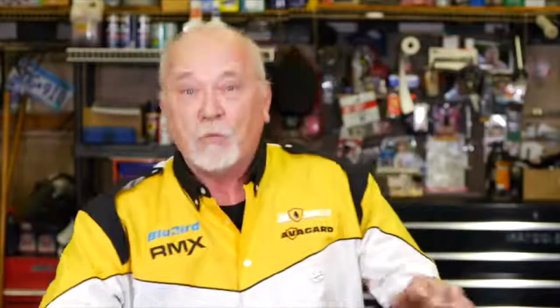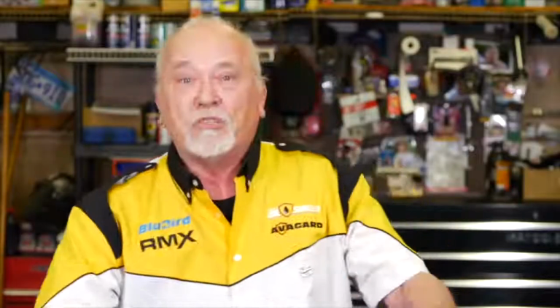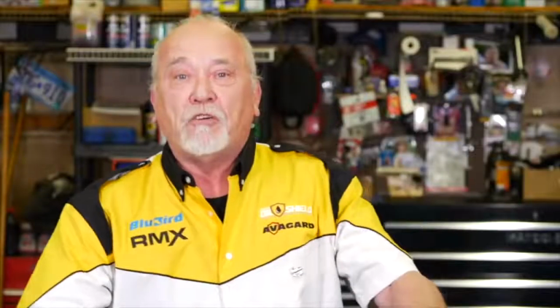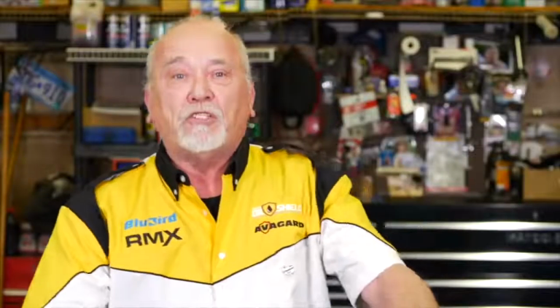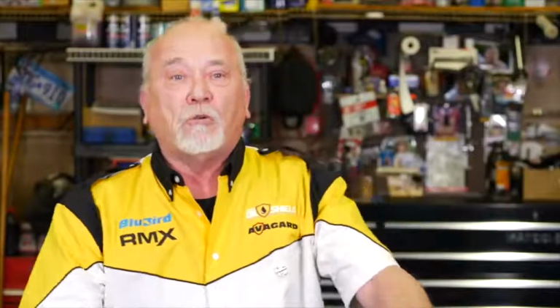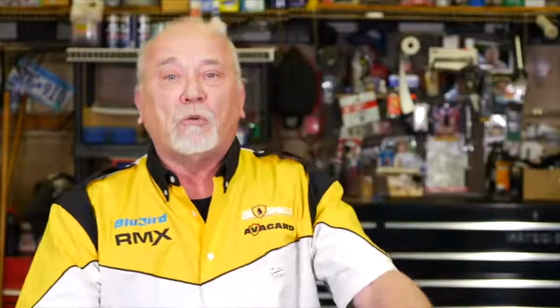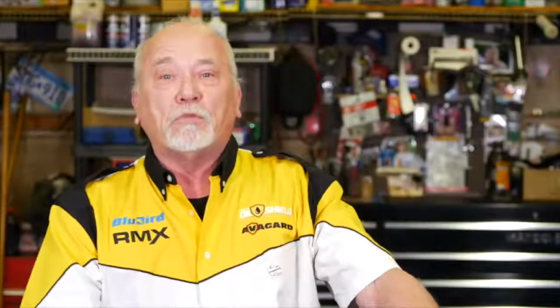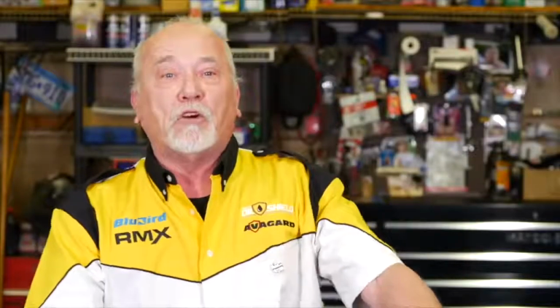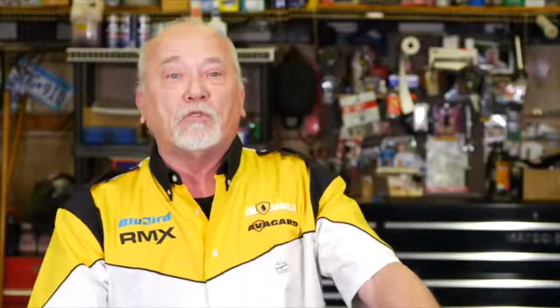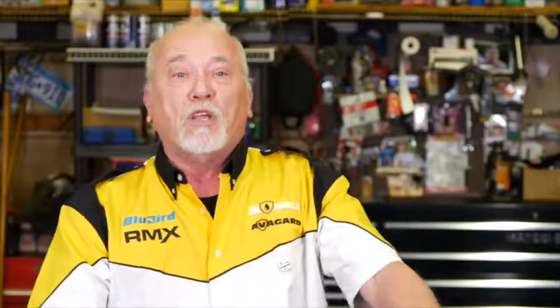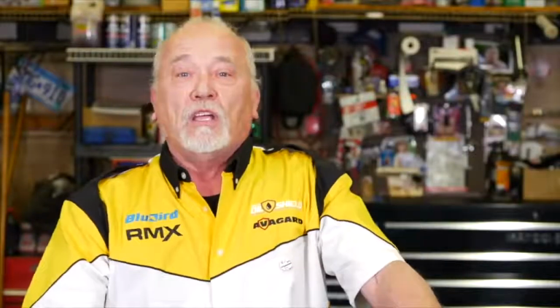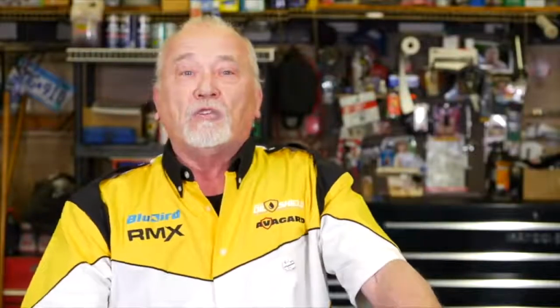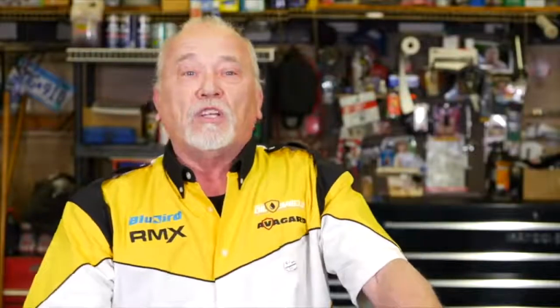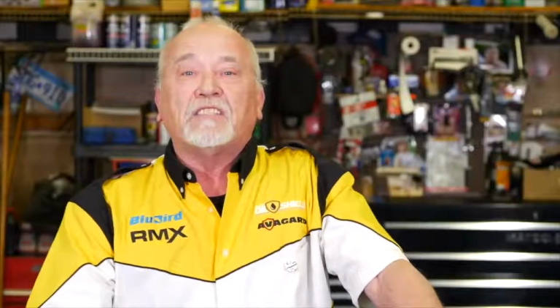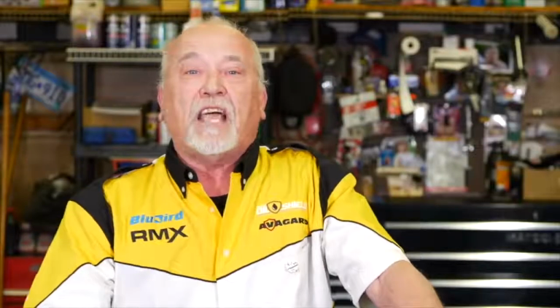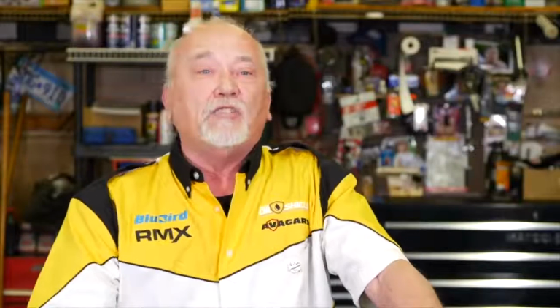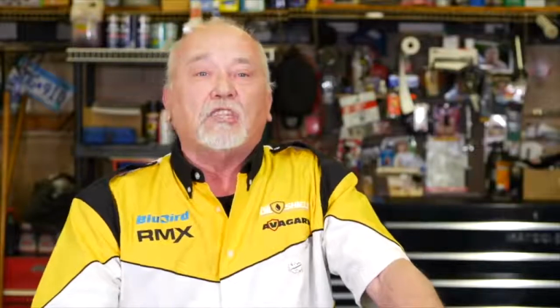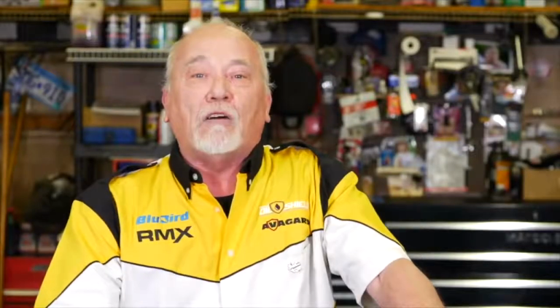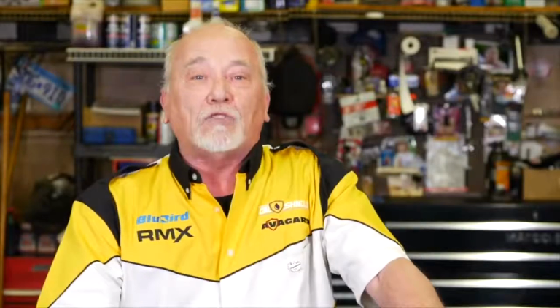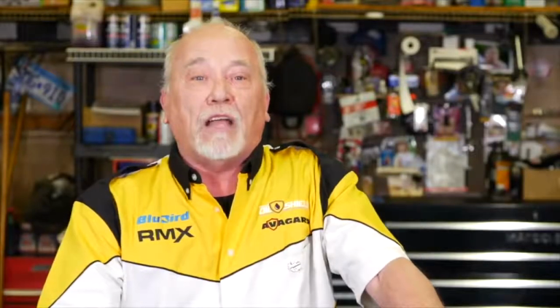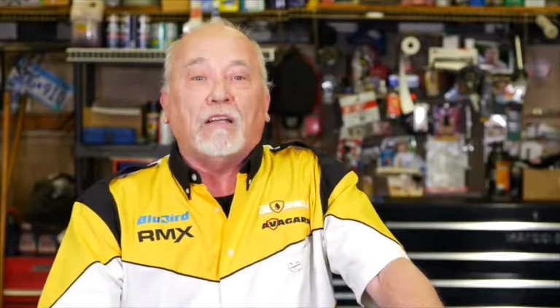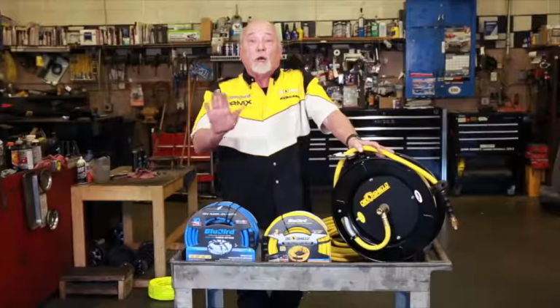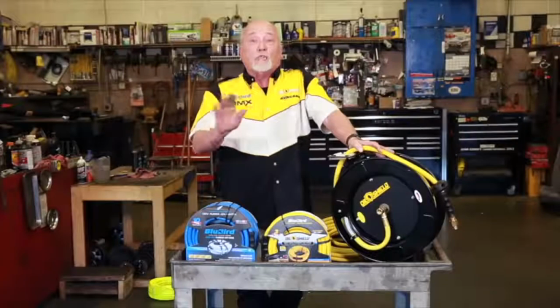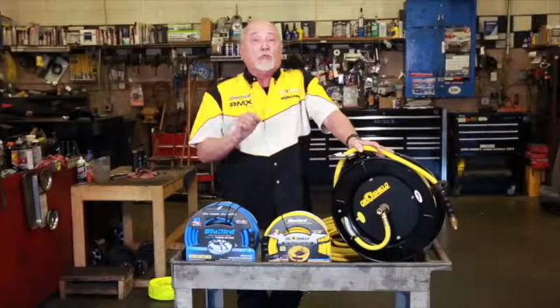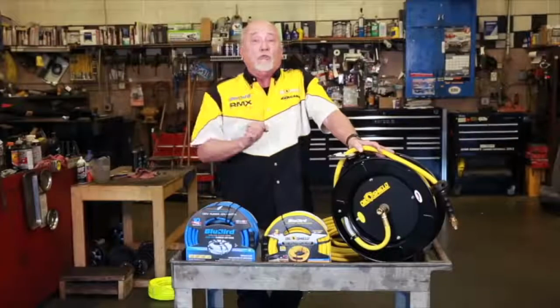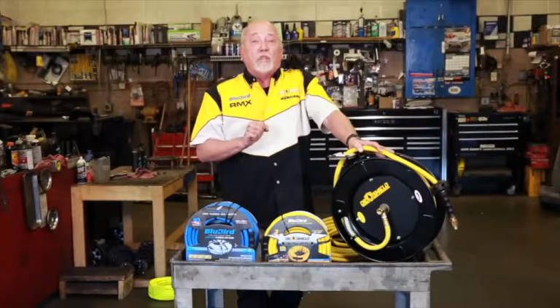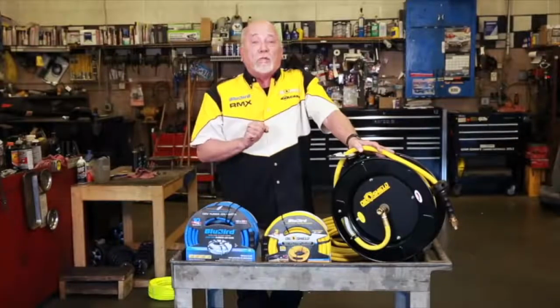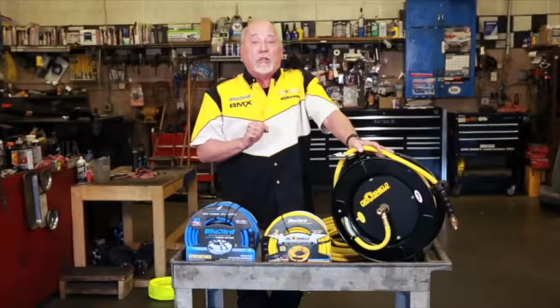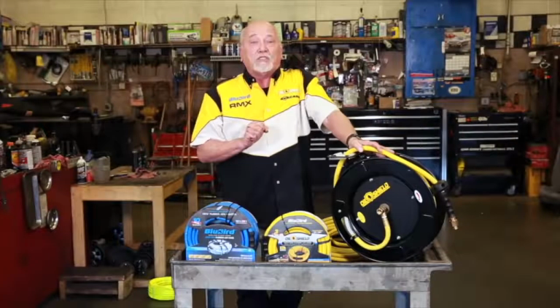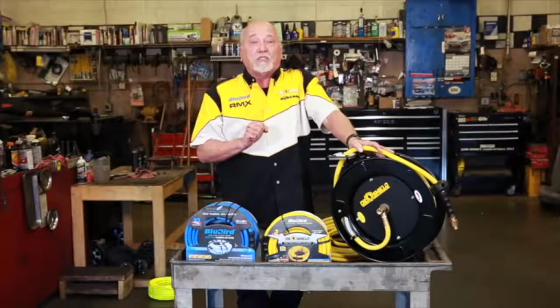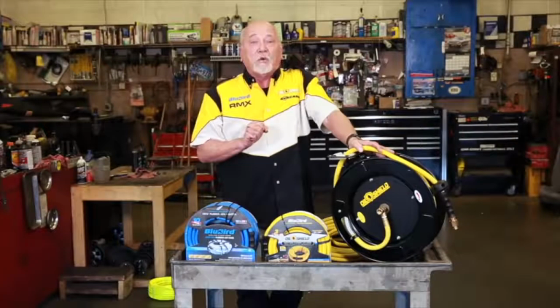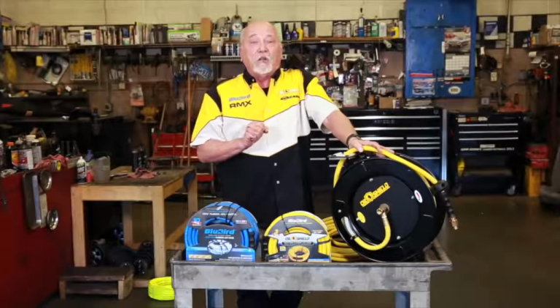Bluebird's a great general purpose hose. Use it inside, use it outside. Great for UV protection as well.